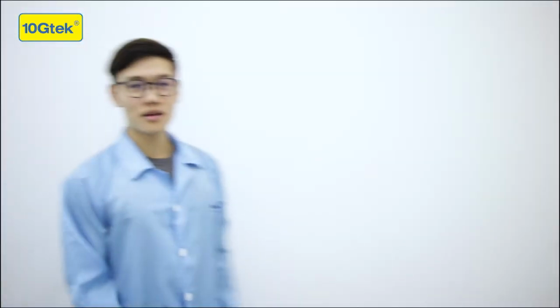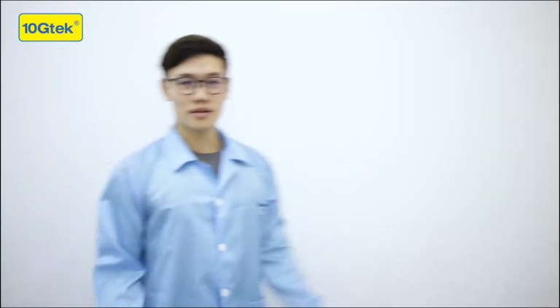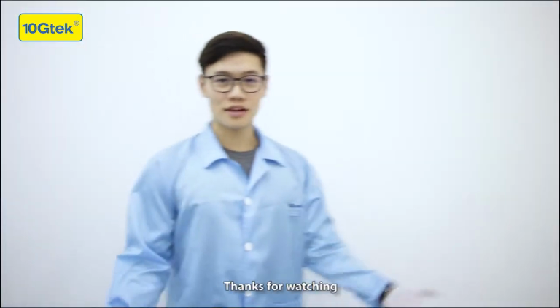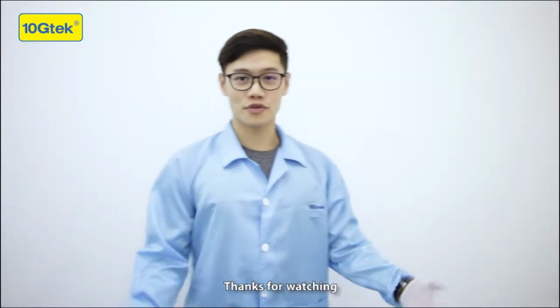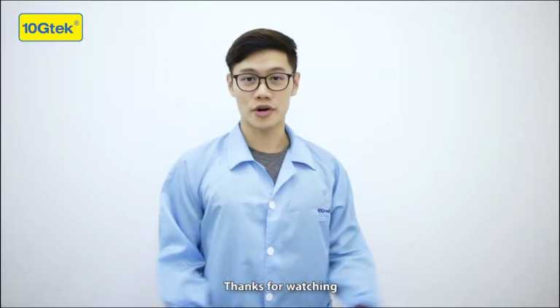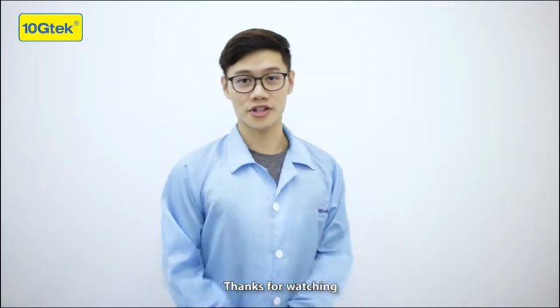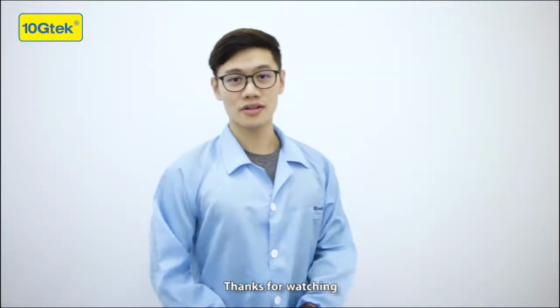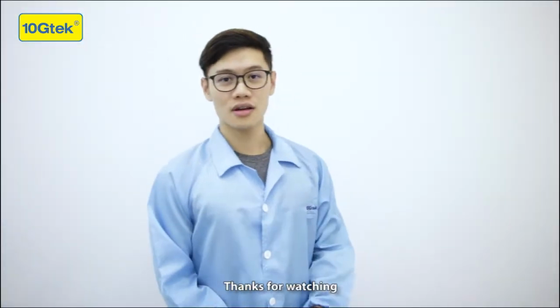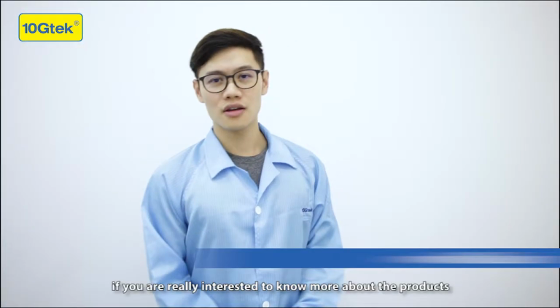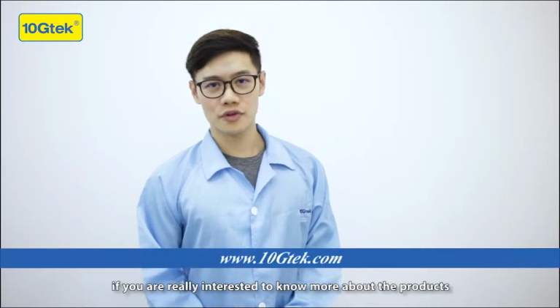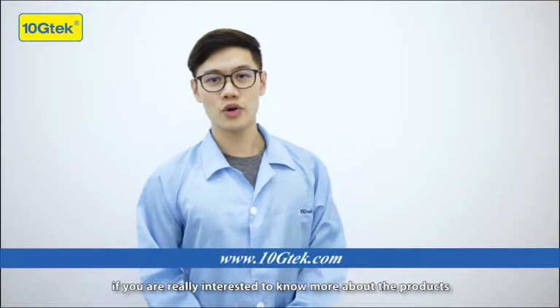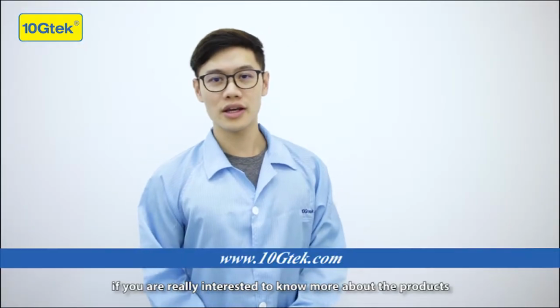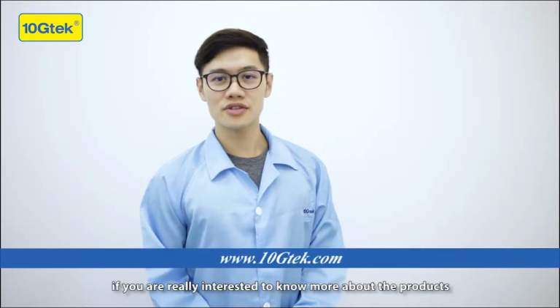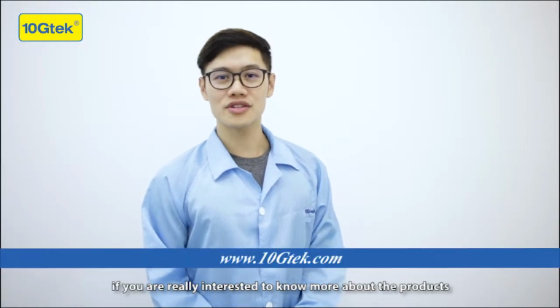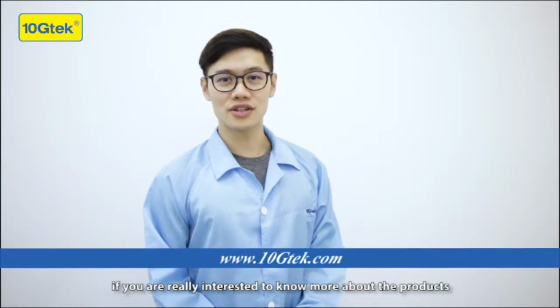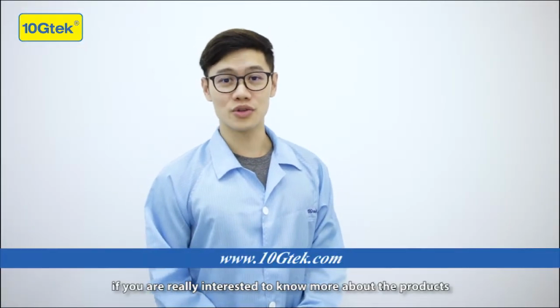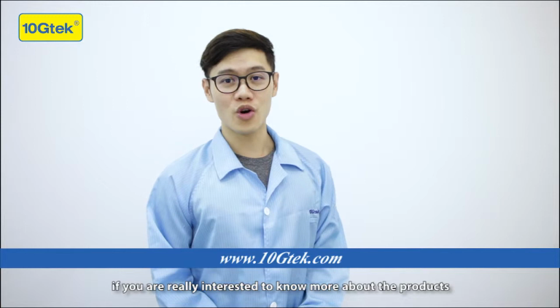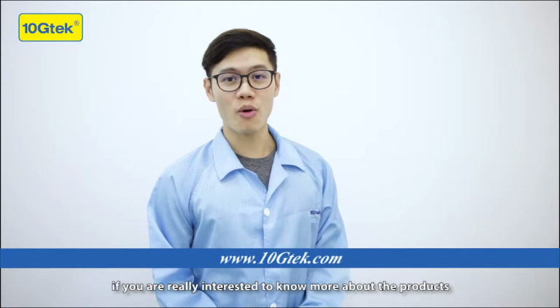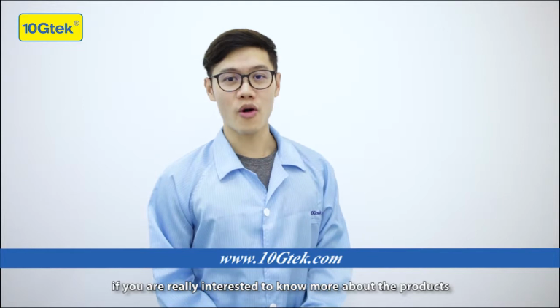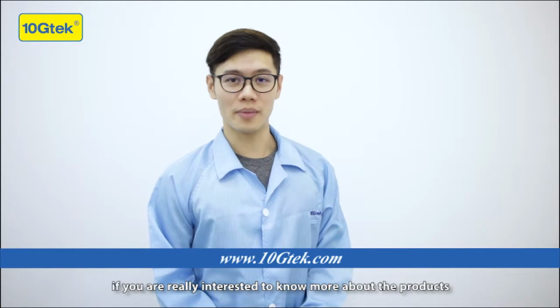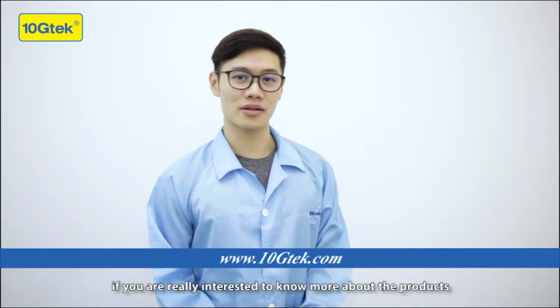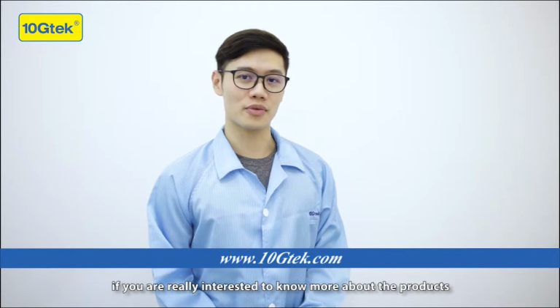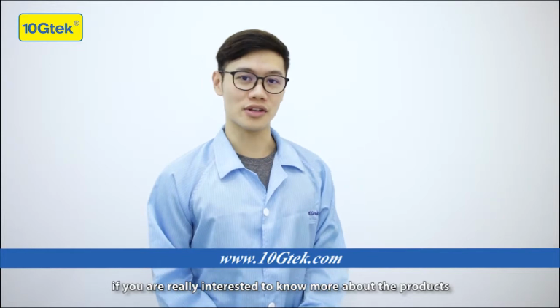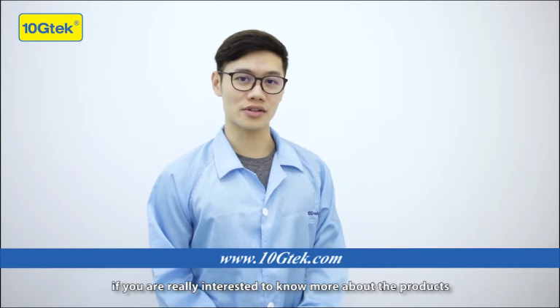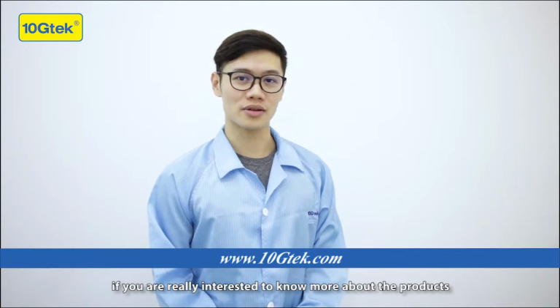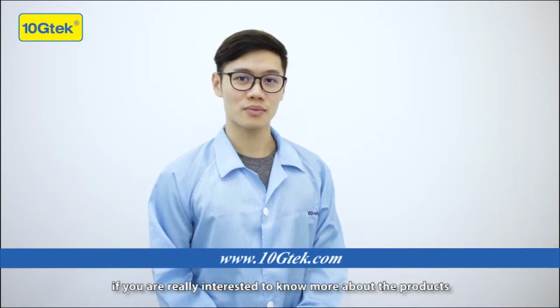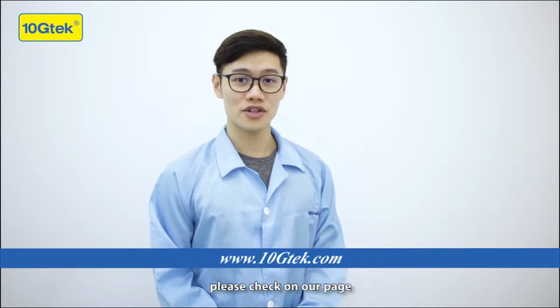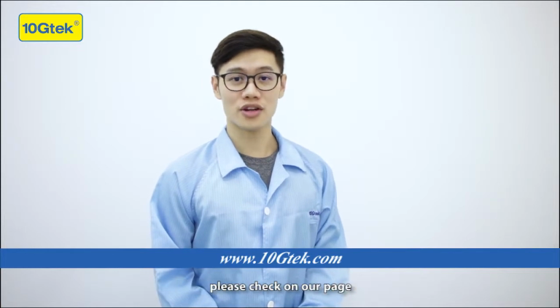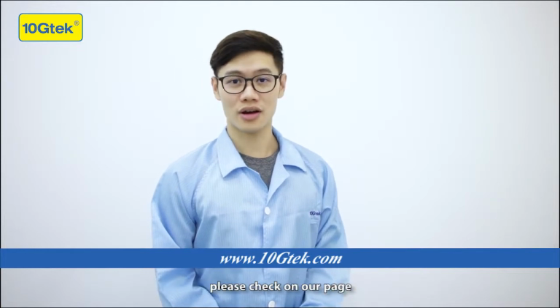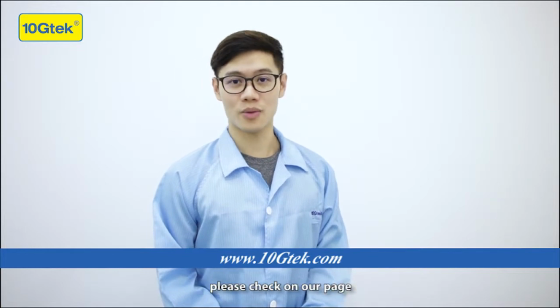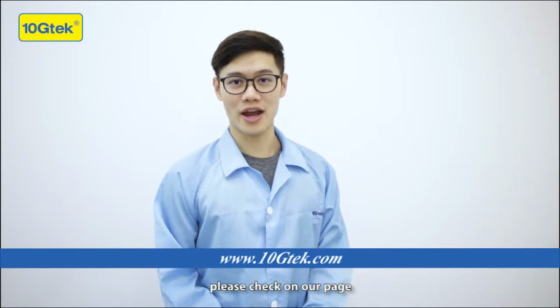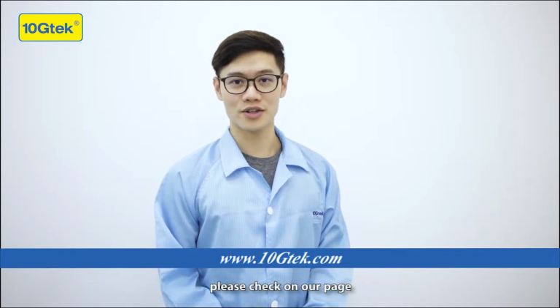Thanks for watching. If you are really interested to know more about the products, please check on our page.